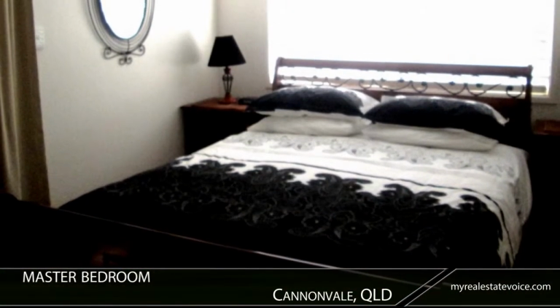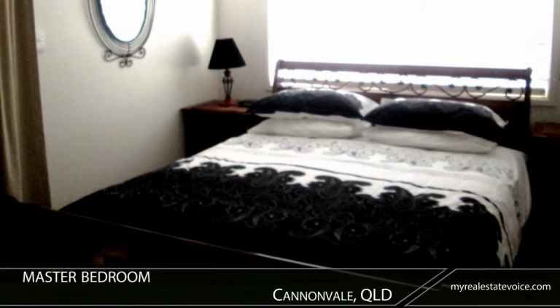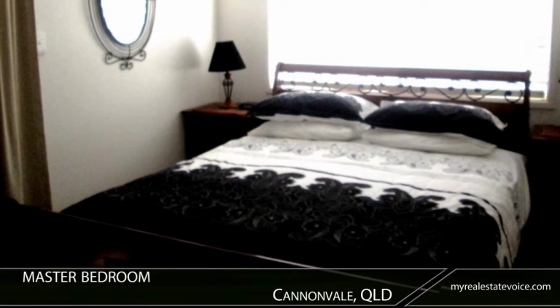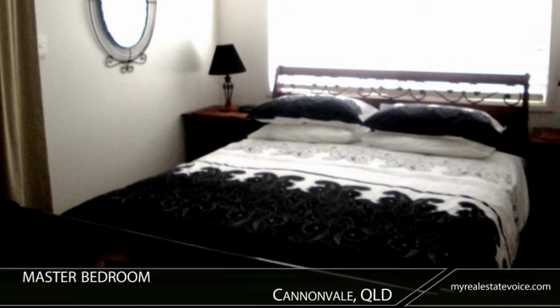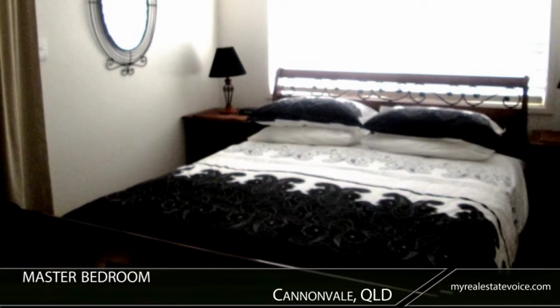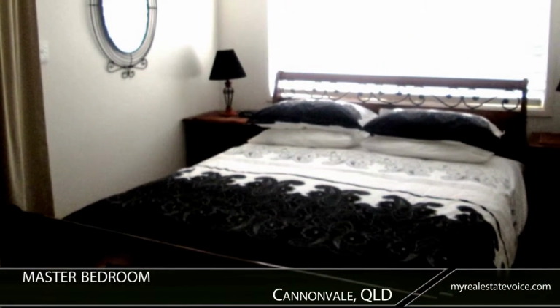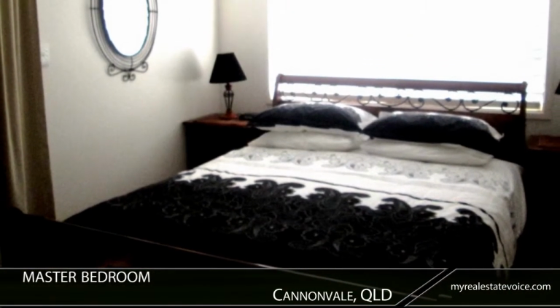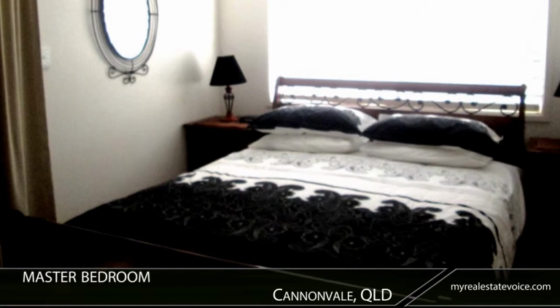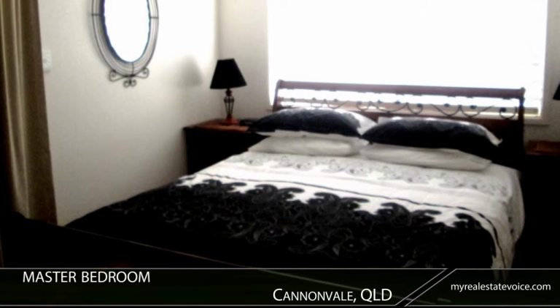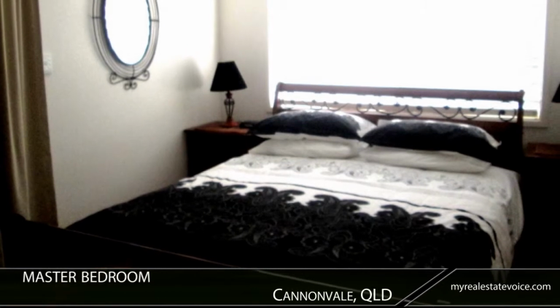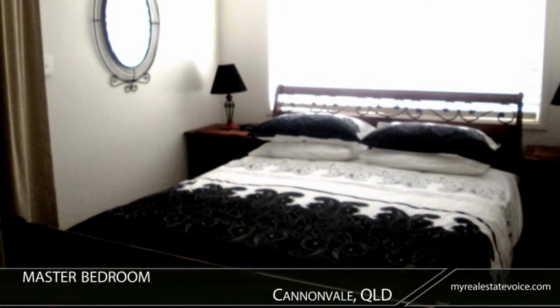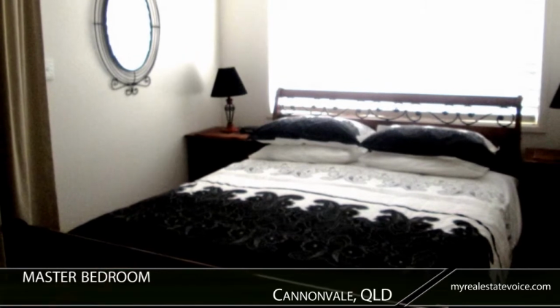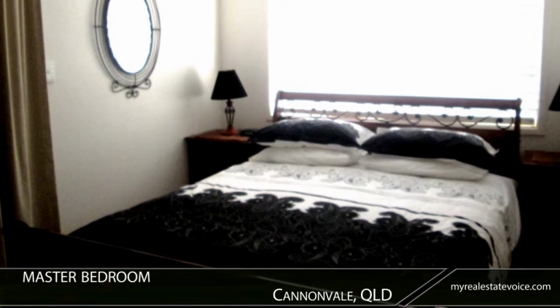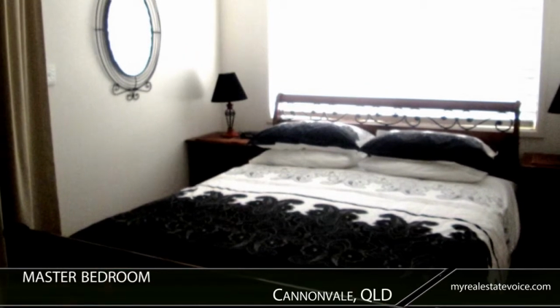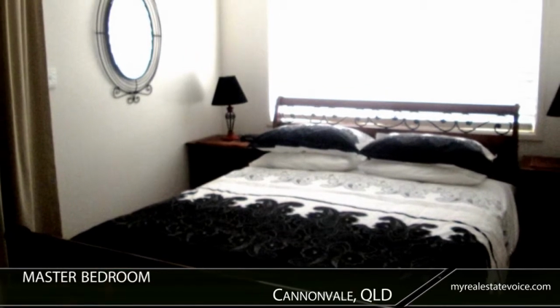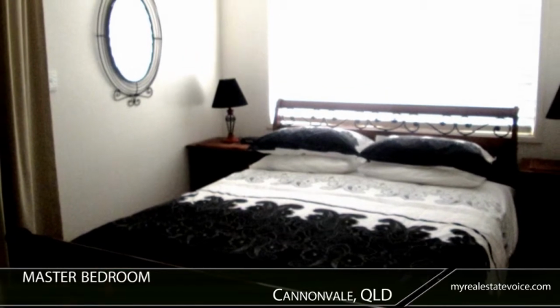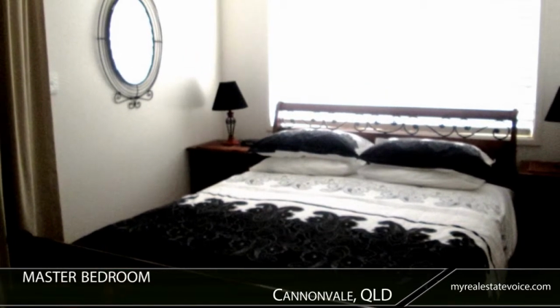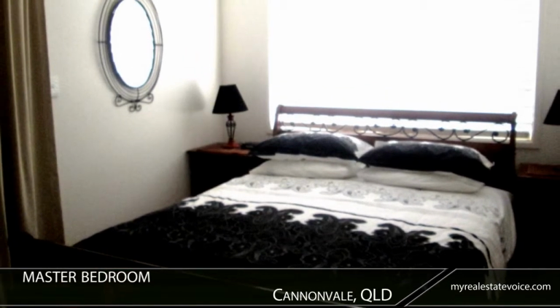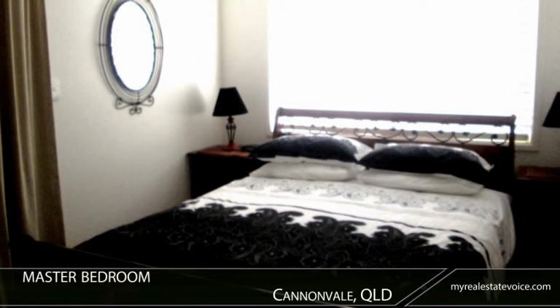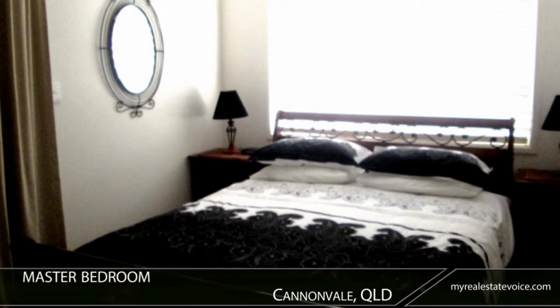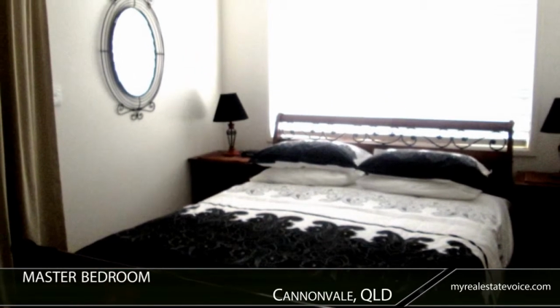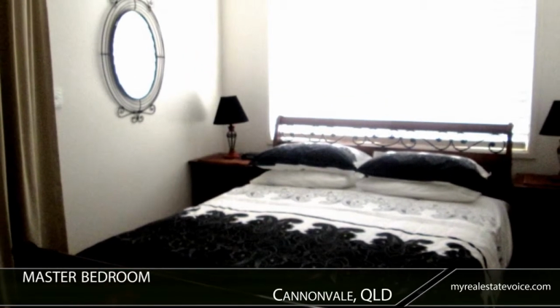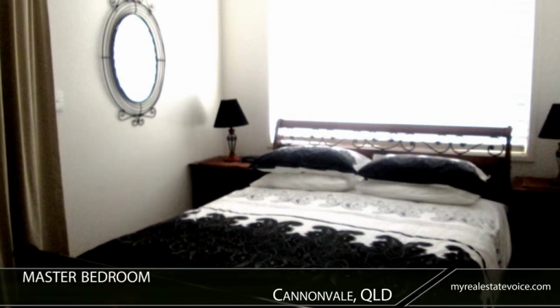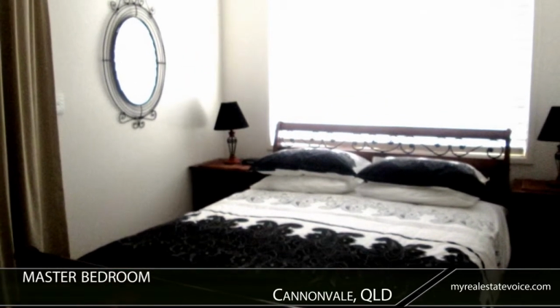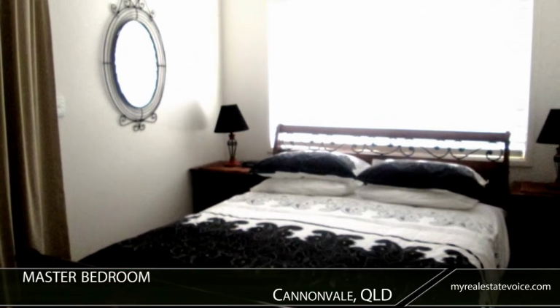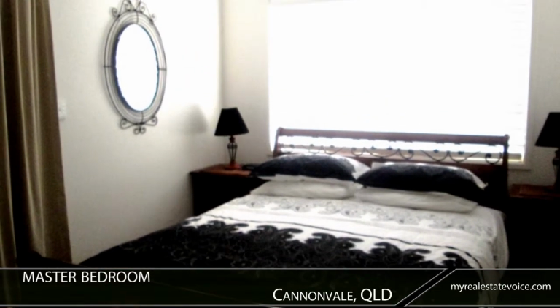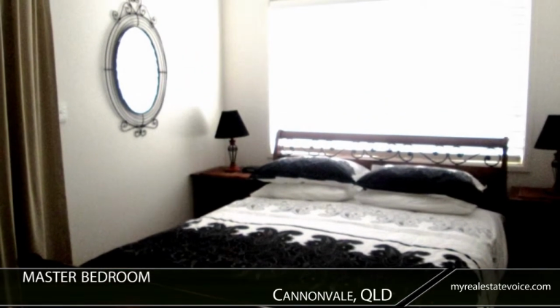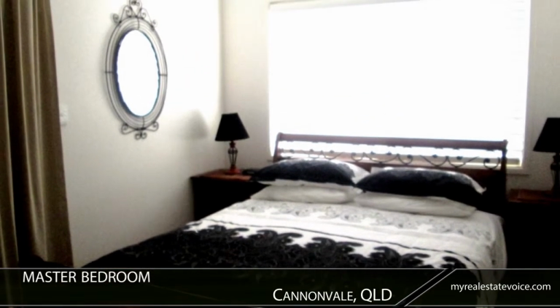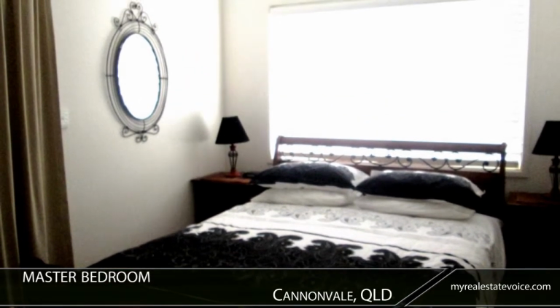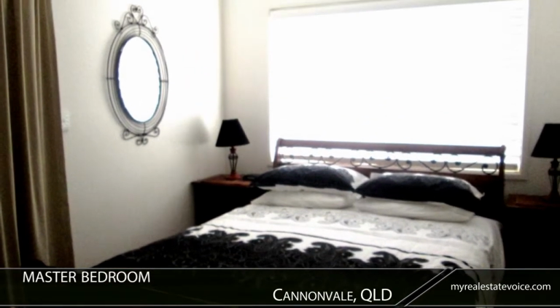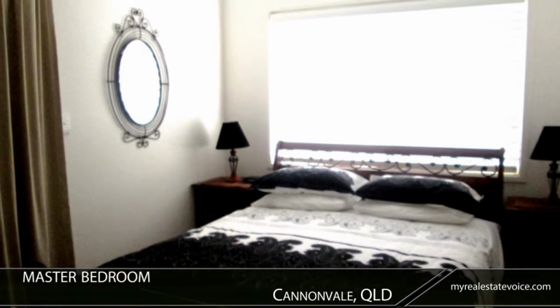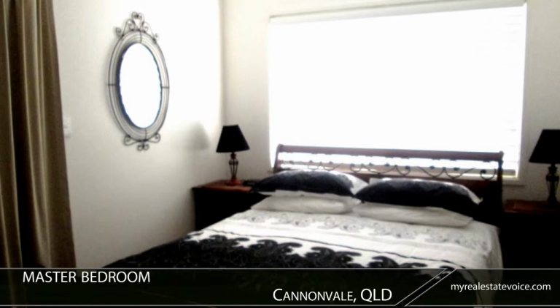The master bedroom enjoys access to an ensuite. There's also a second bathroom with a bath, shower and vanity.